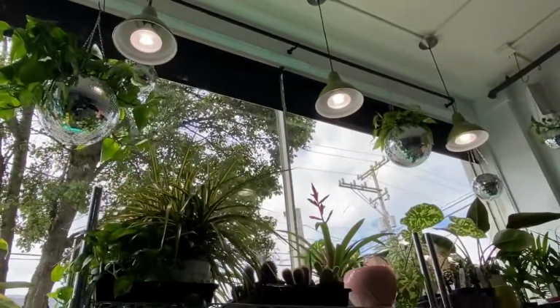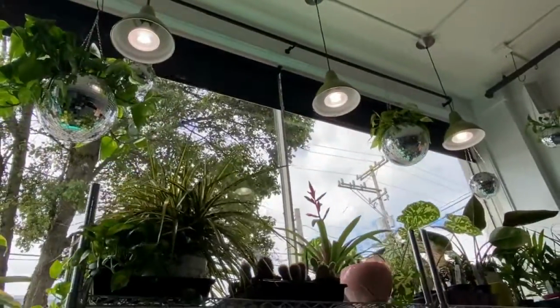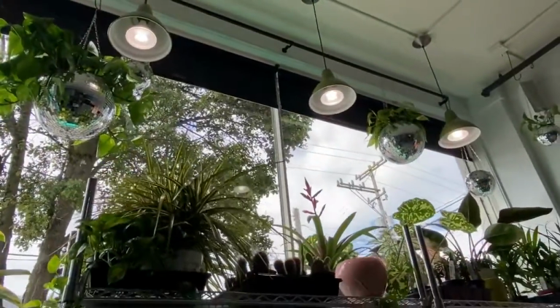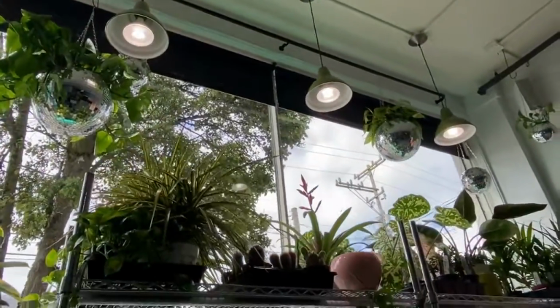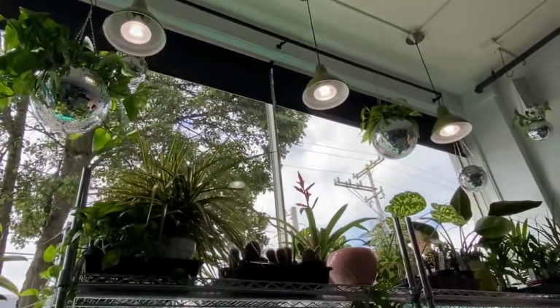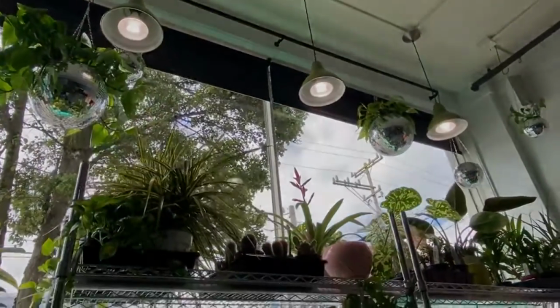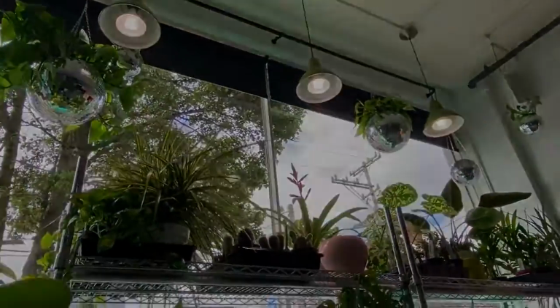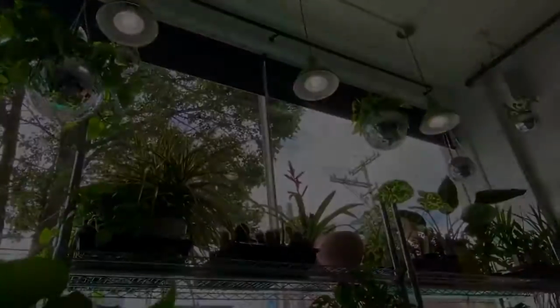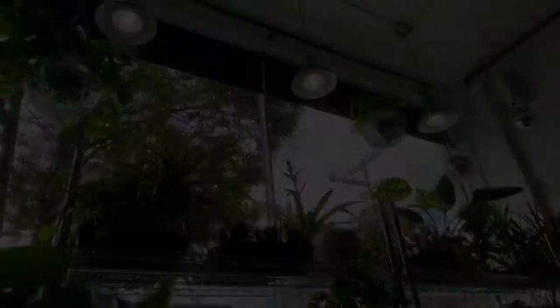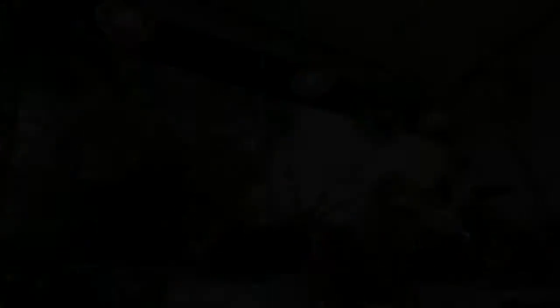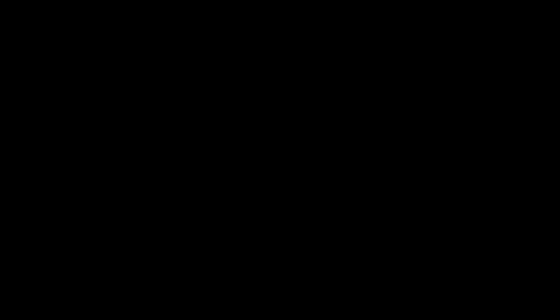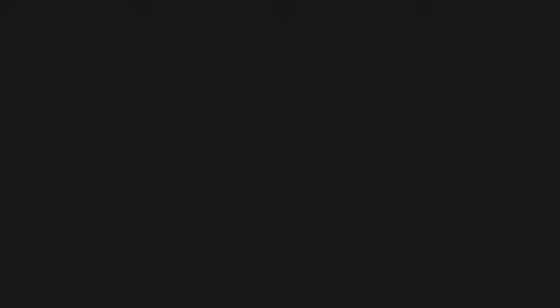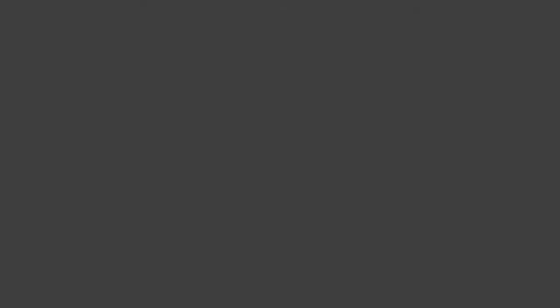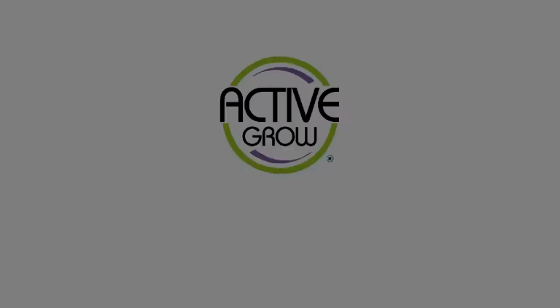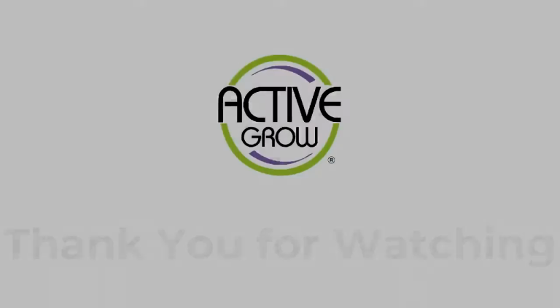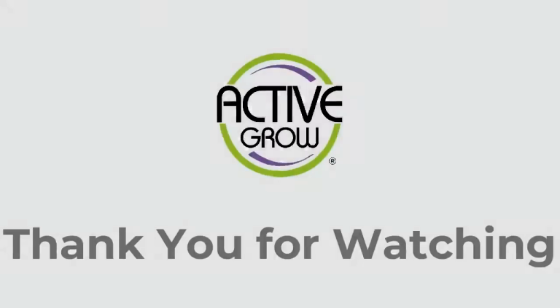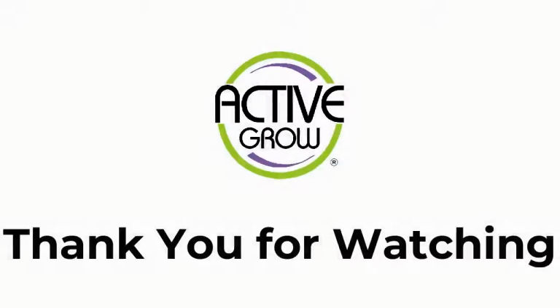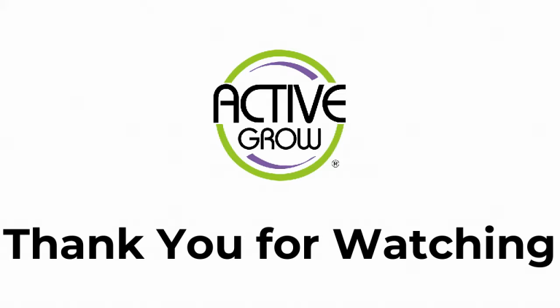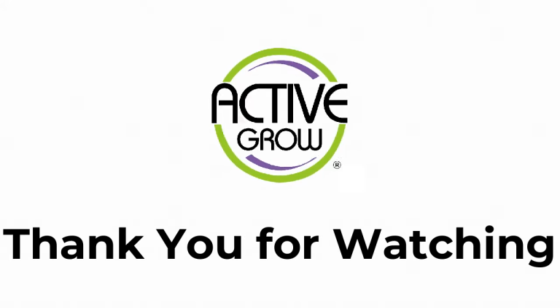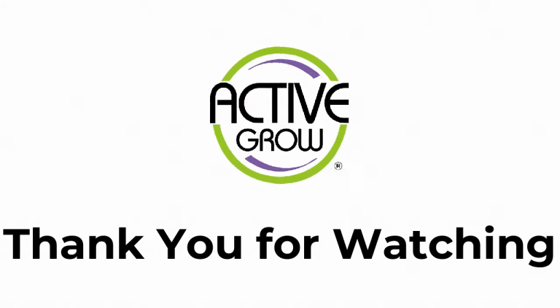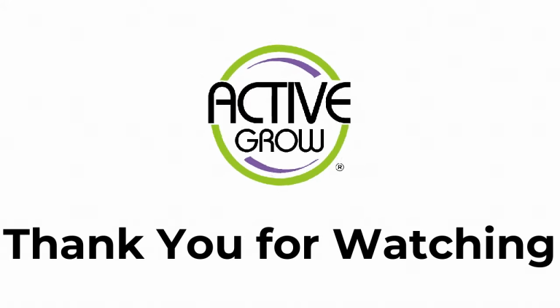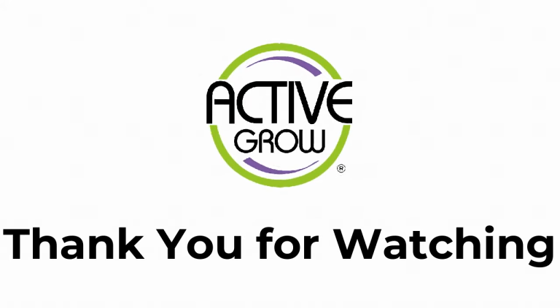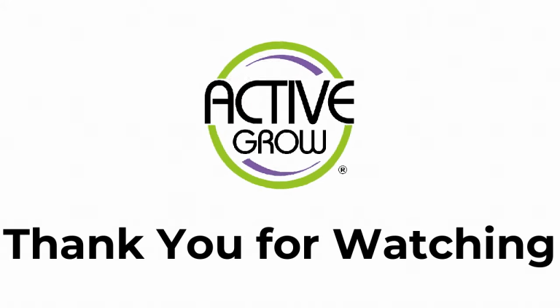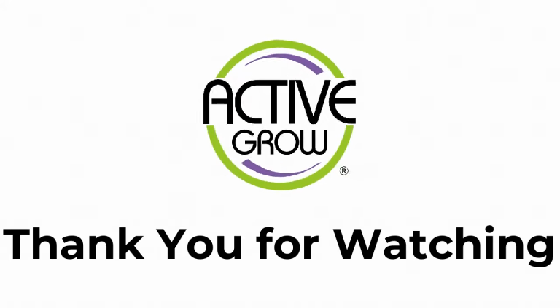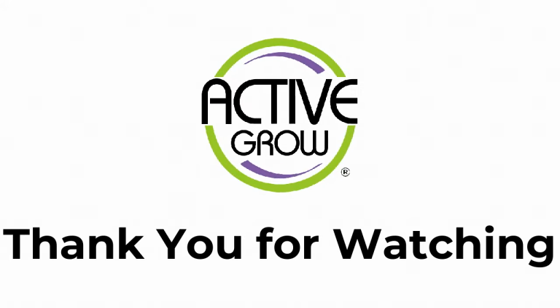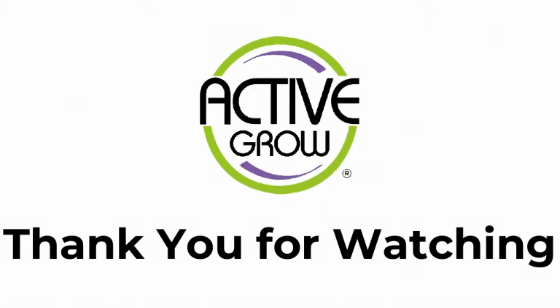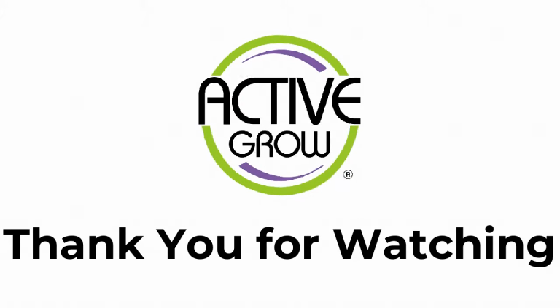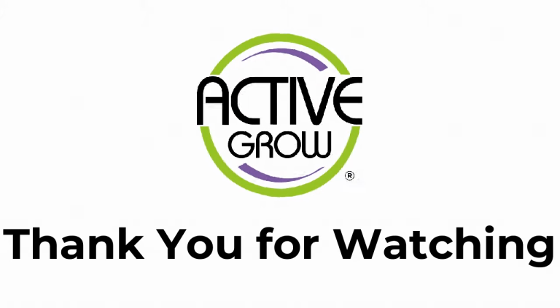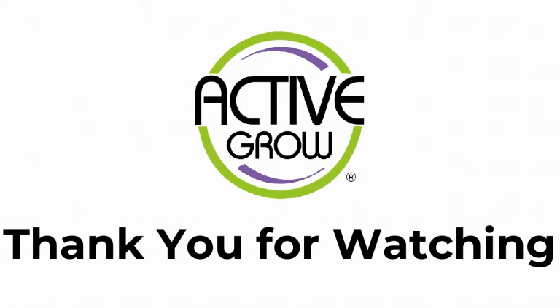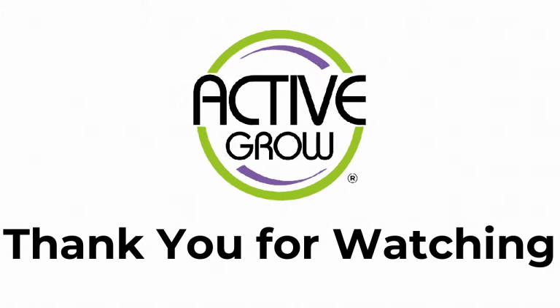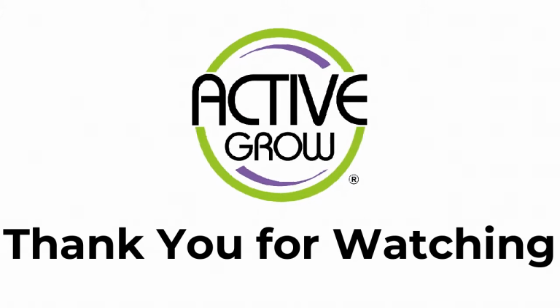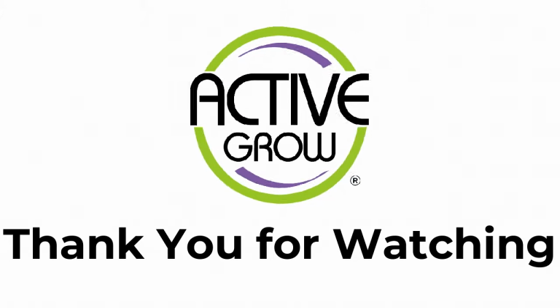We also really want to work with you, and if there's anything we can do to help, let us know. Thanks again for watching.